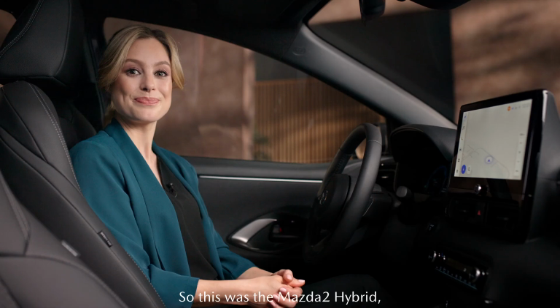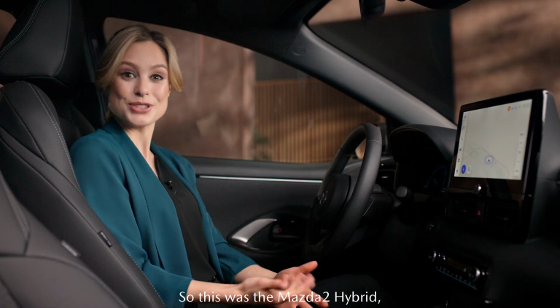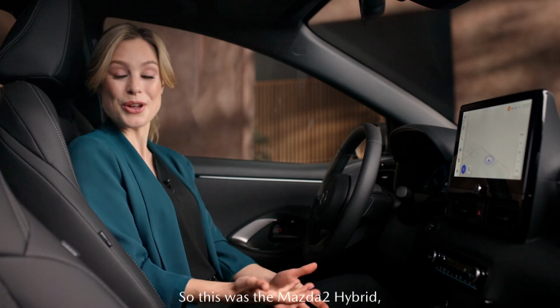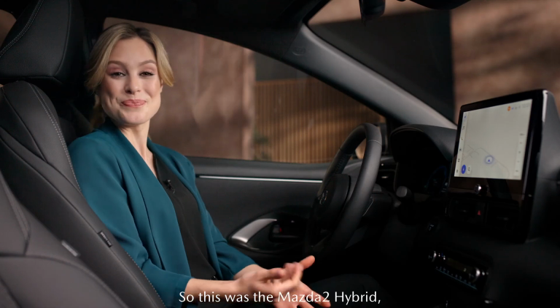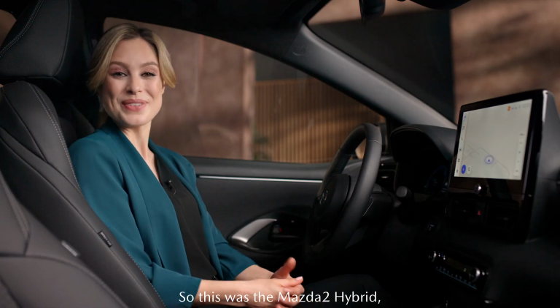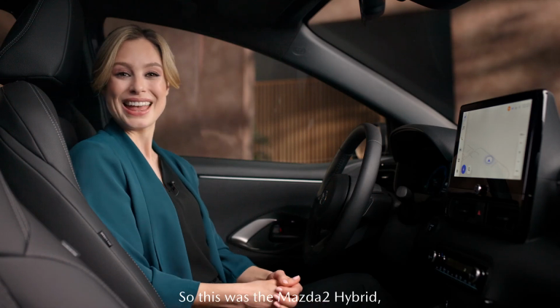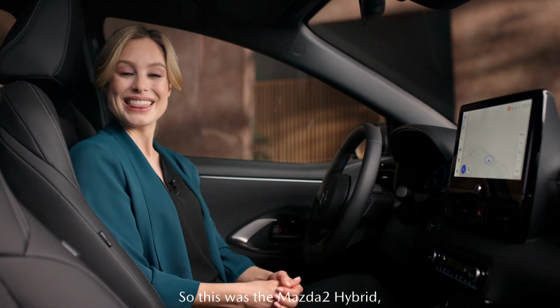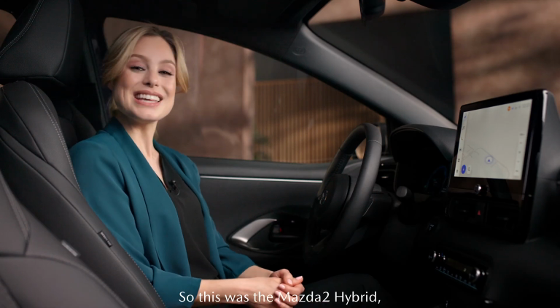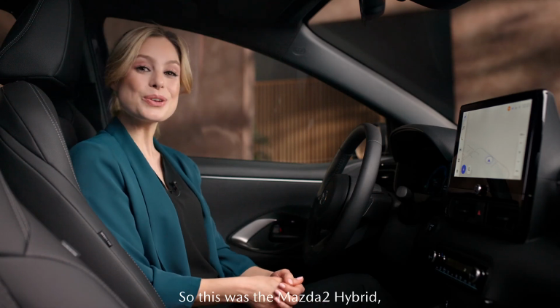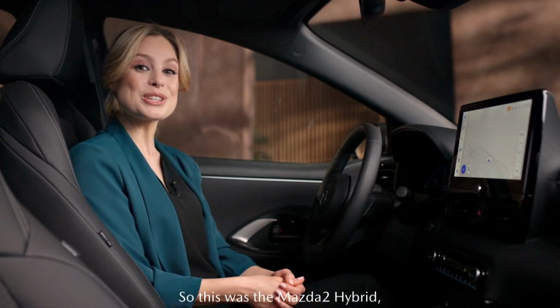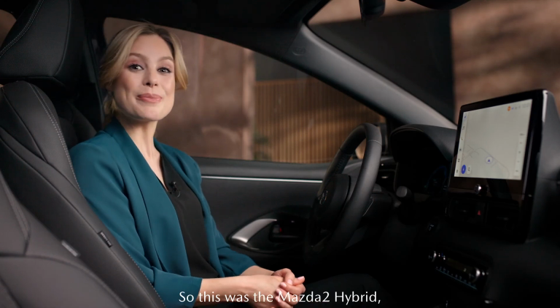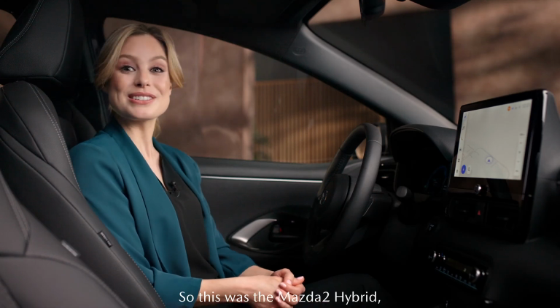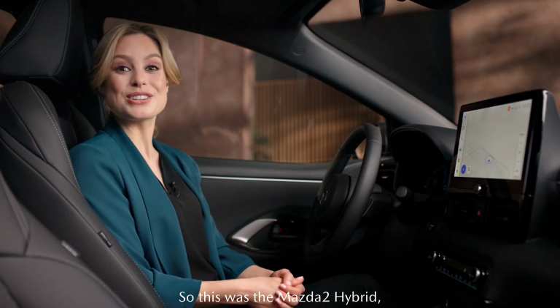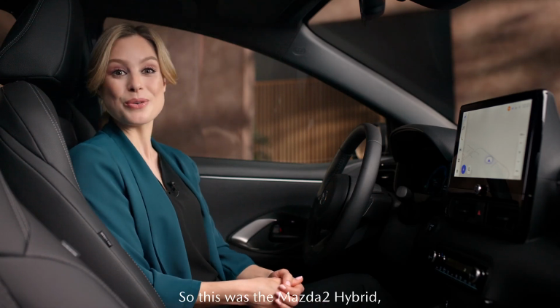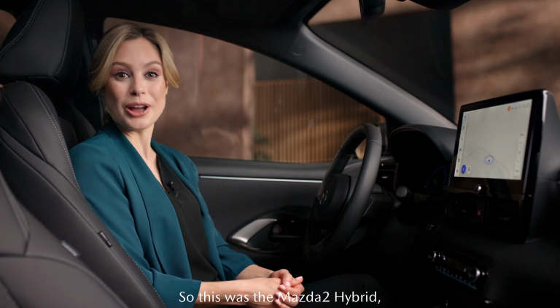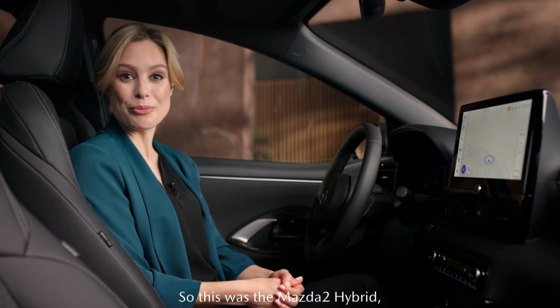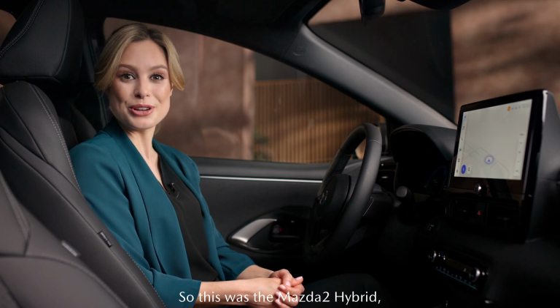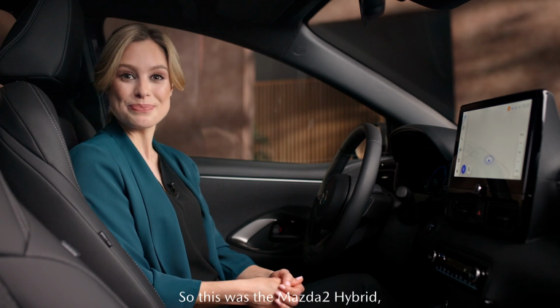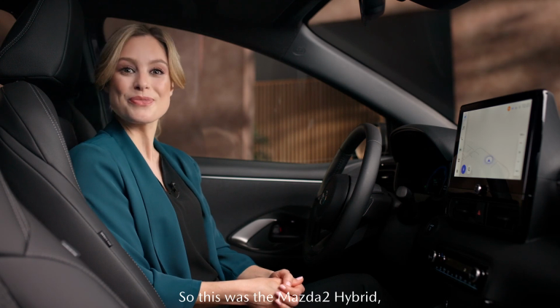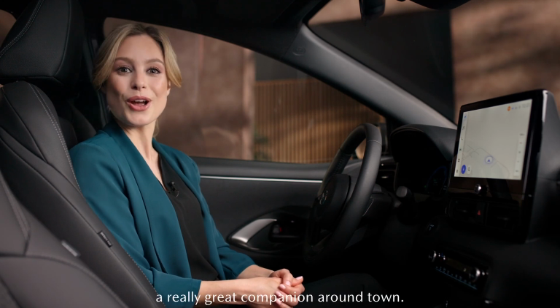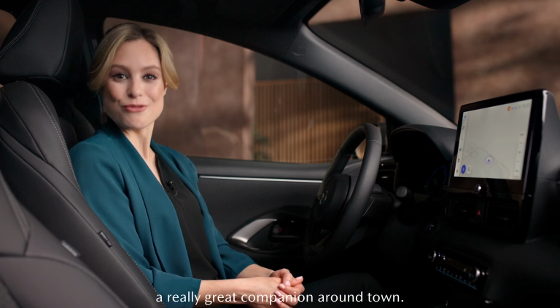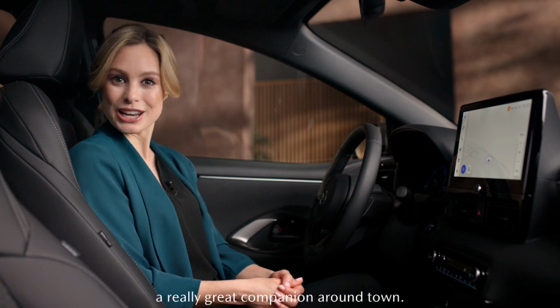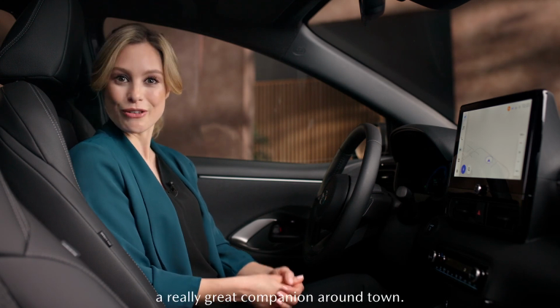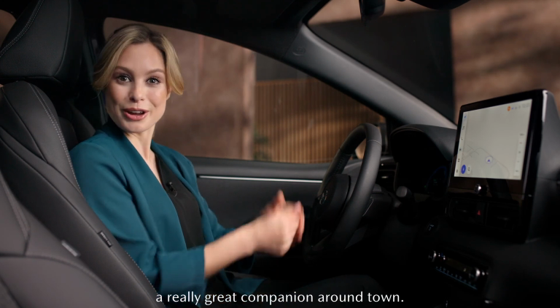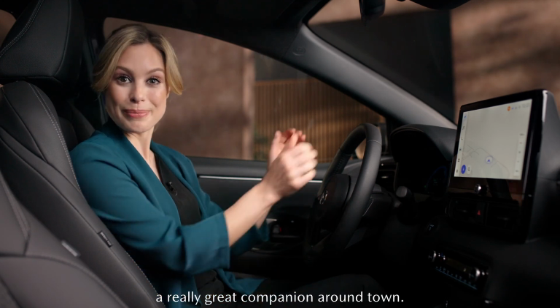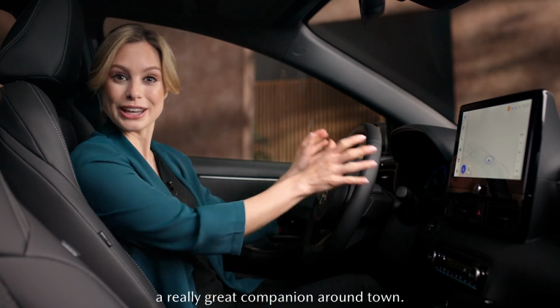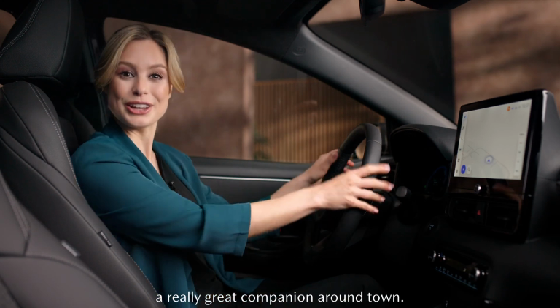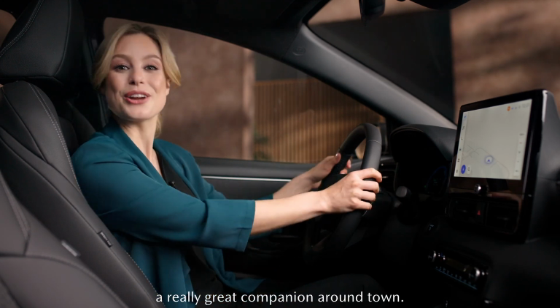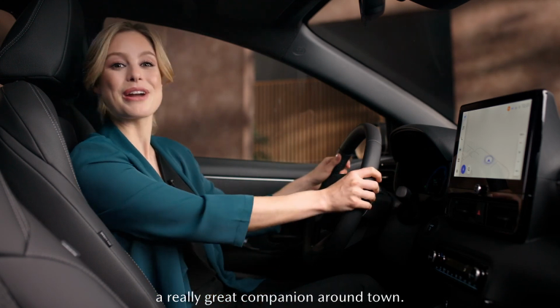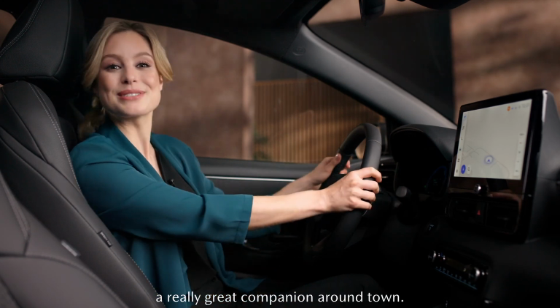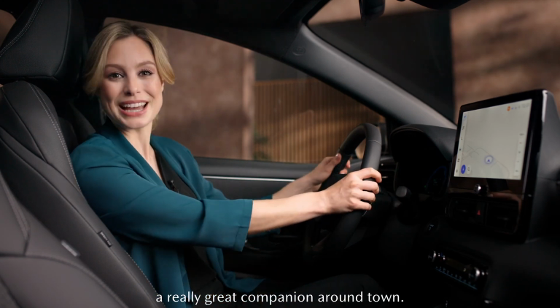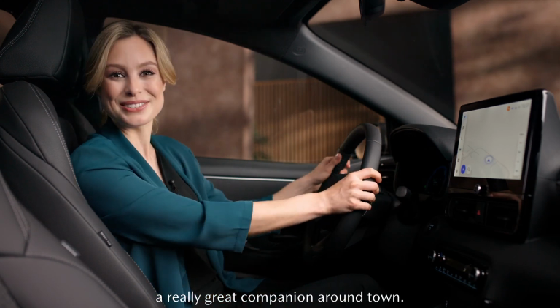This was the Mazda 2 Hybrid, a really great companion around town.